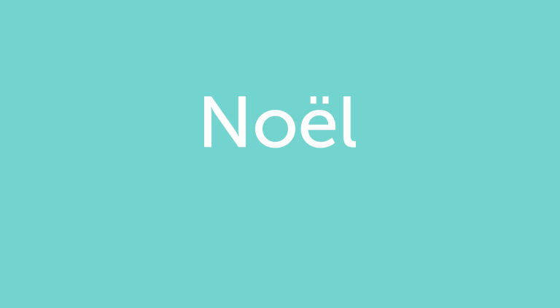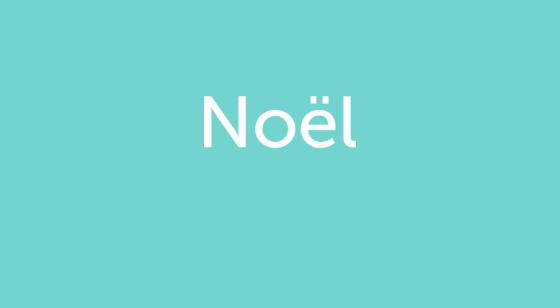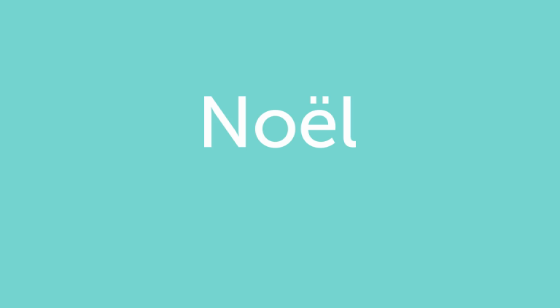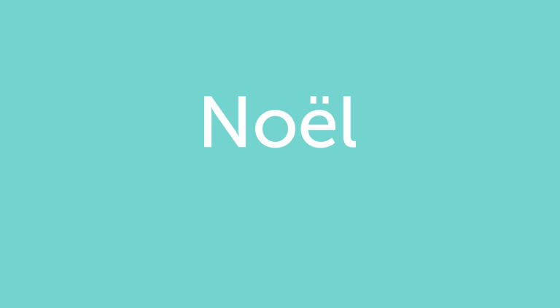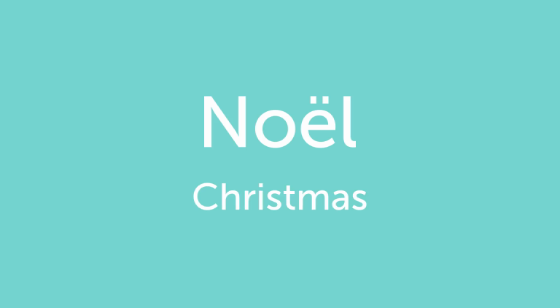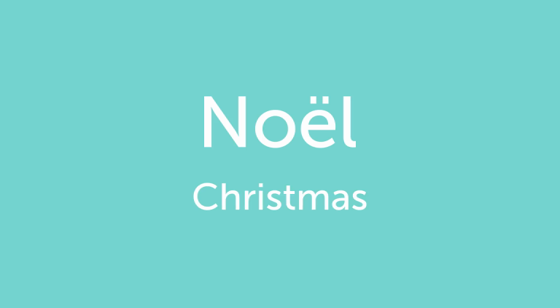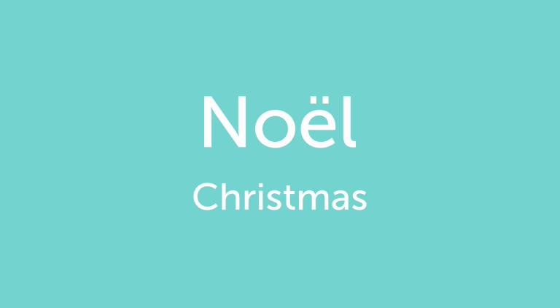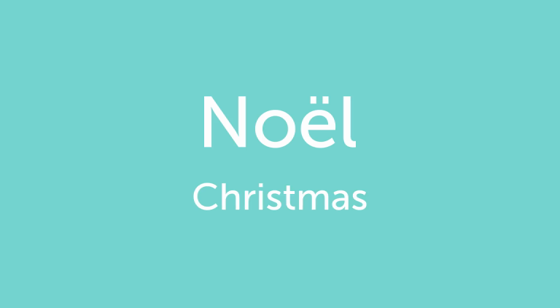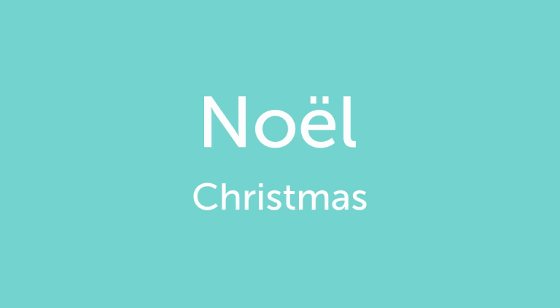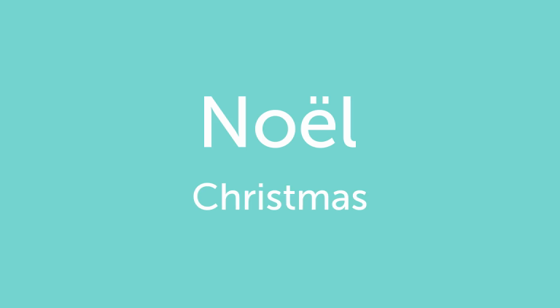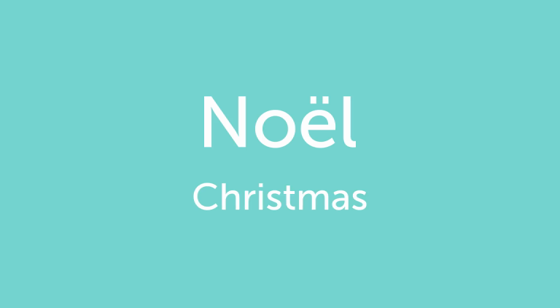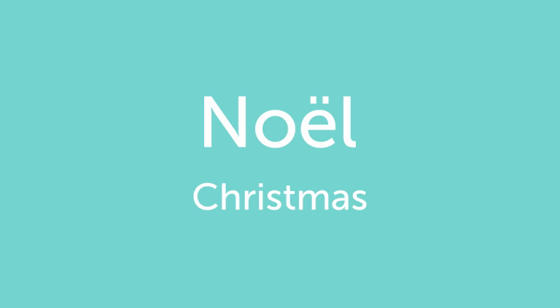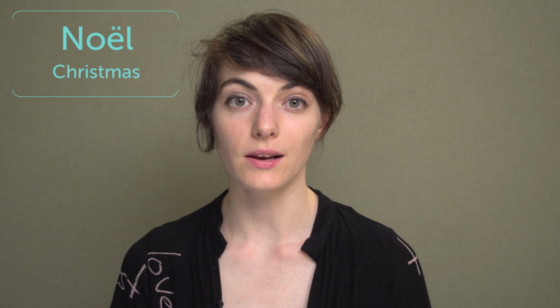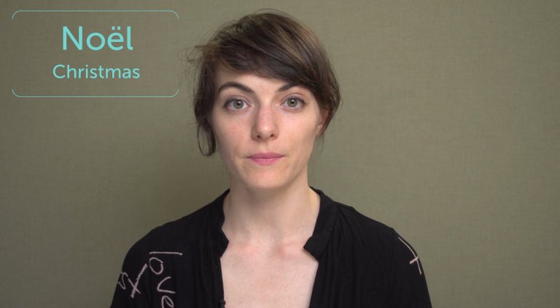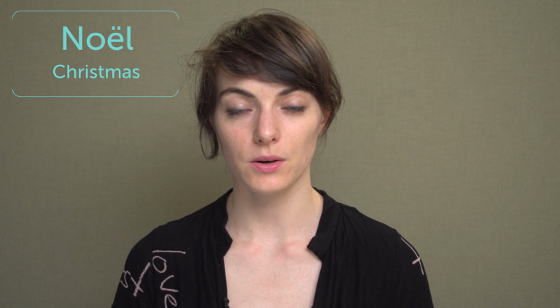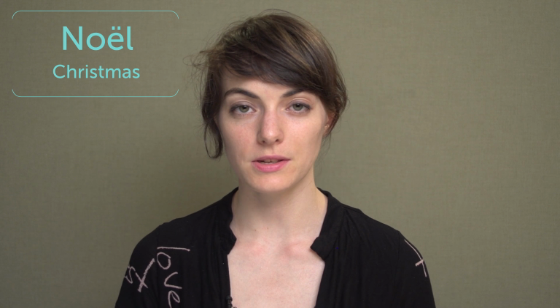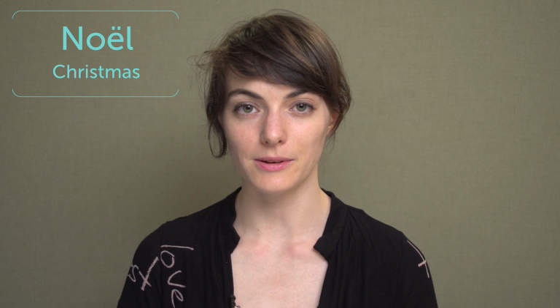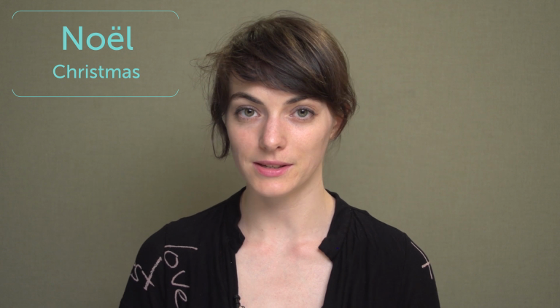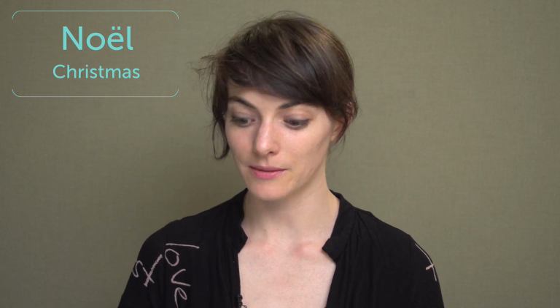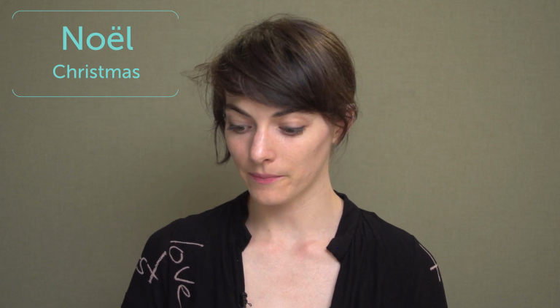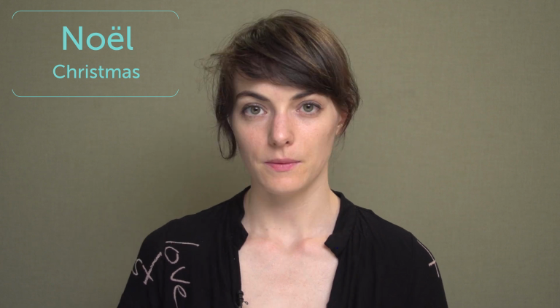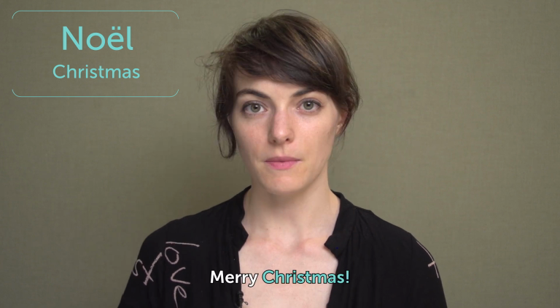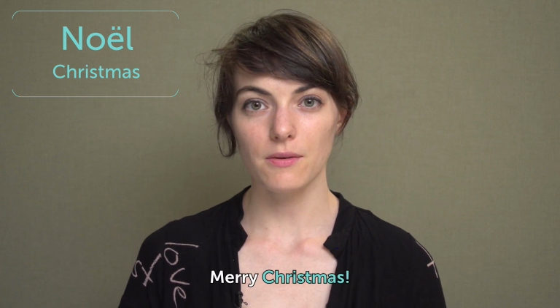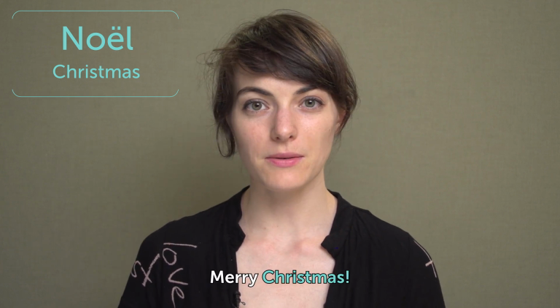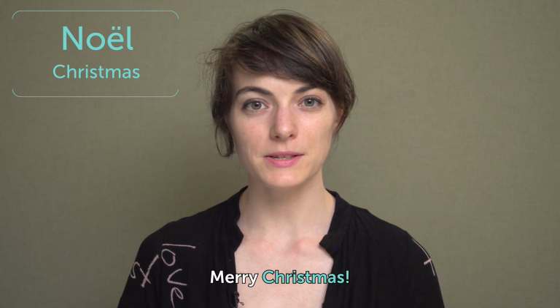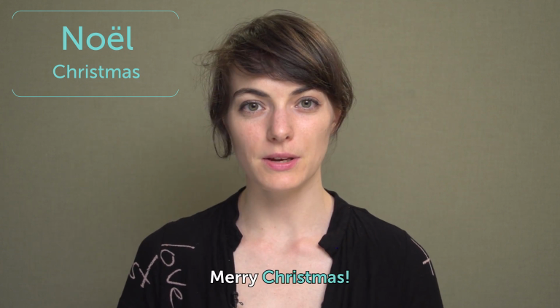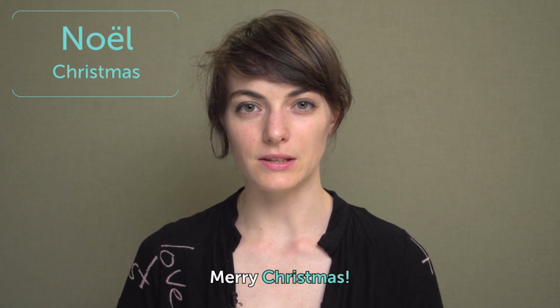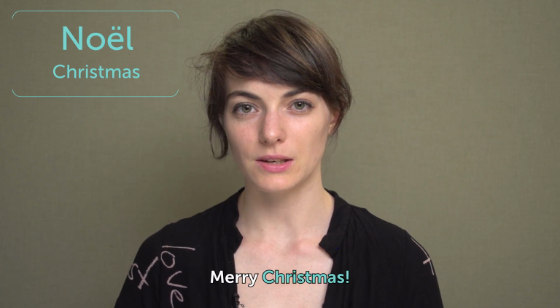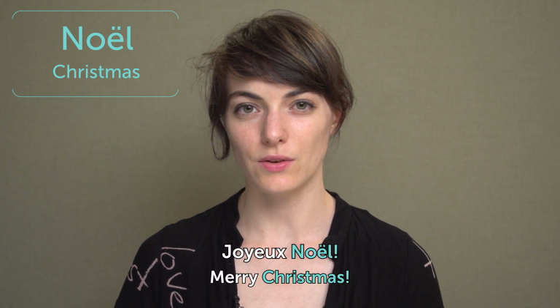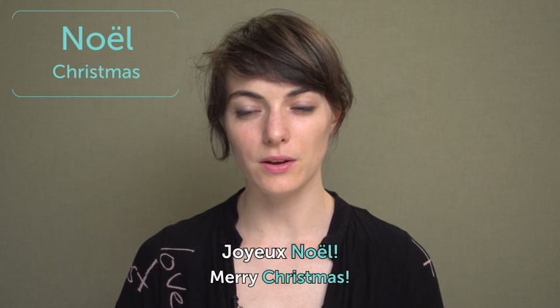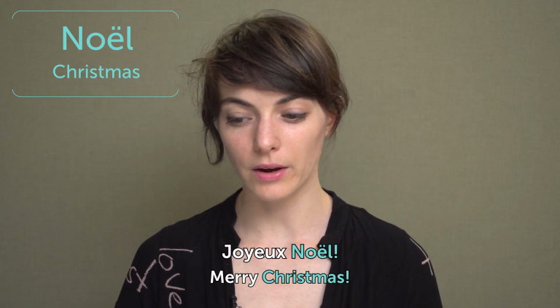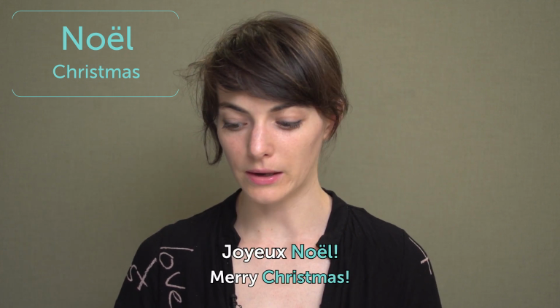Noël. Christmas. Noël. Christmas. Merry Christmas. Joyeux Noël.